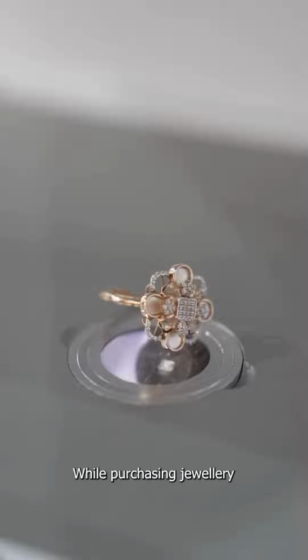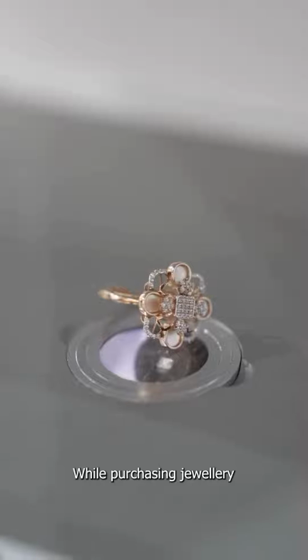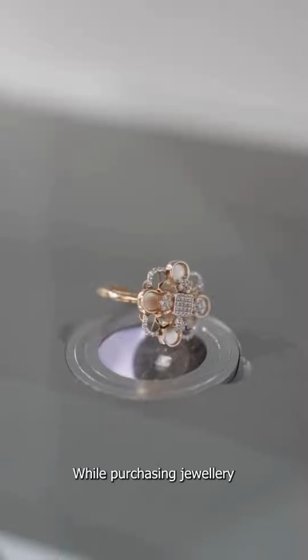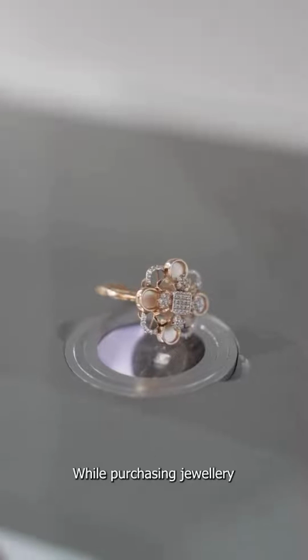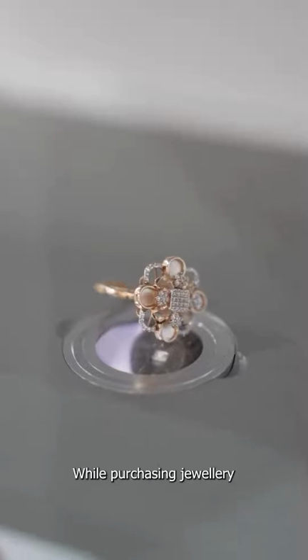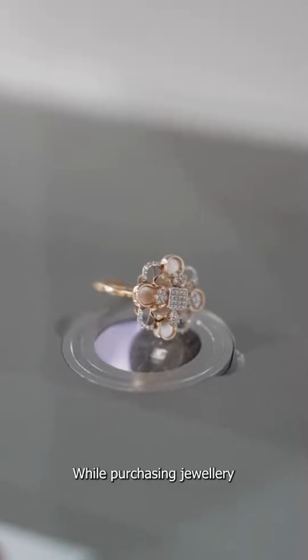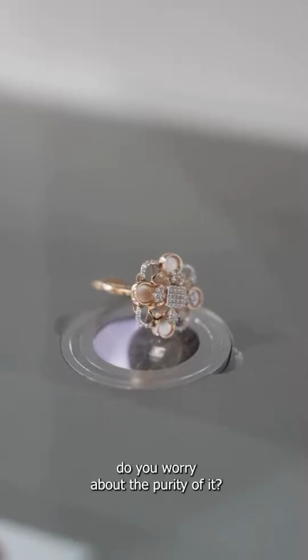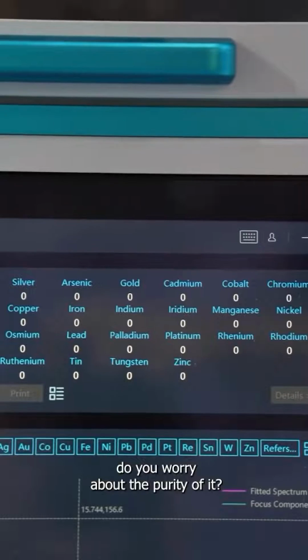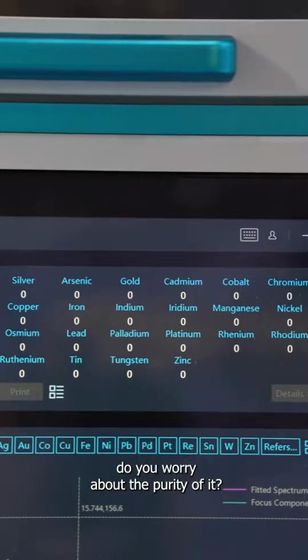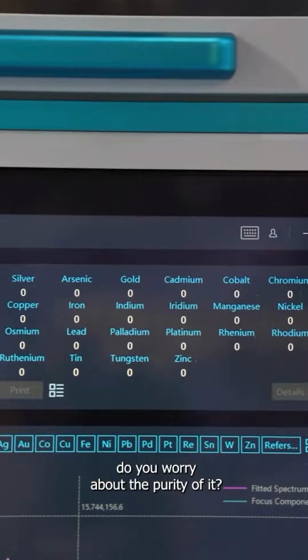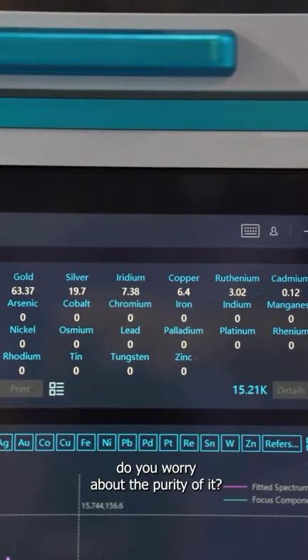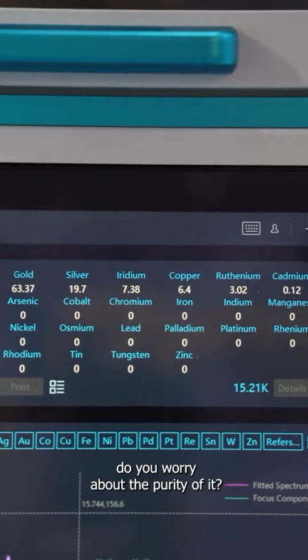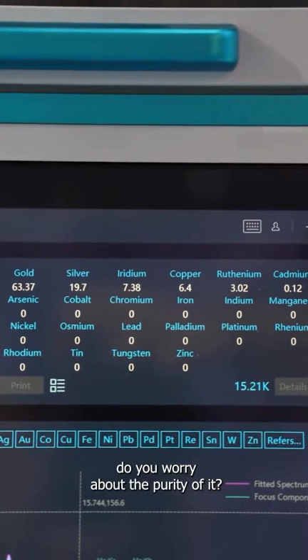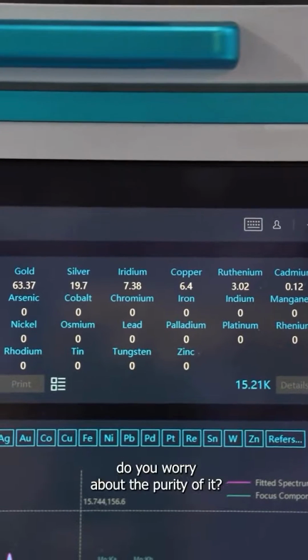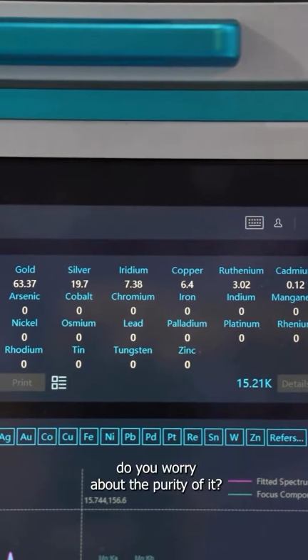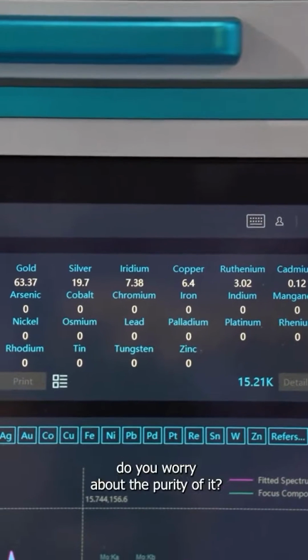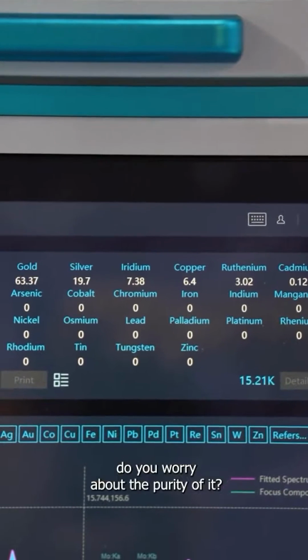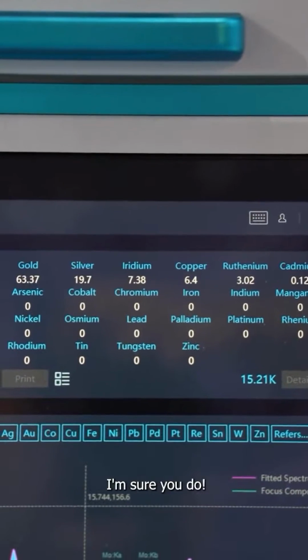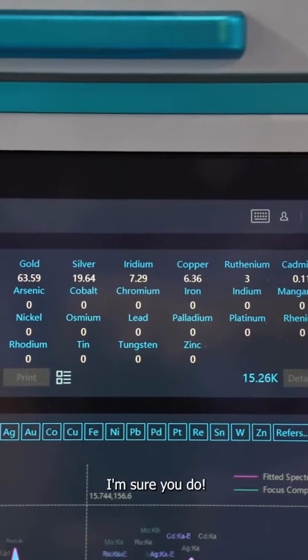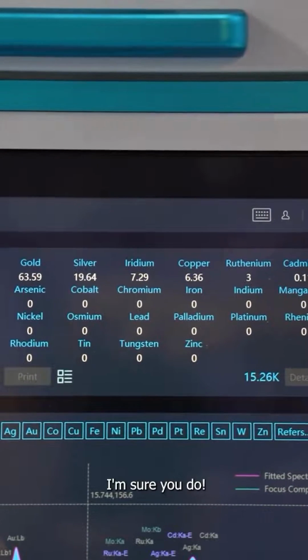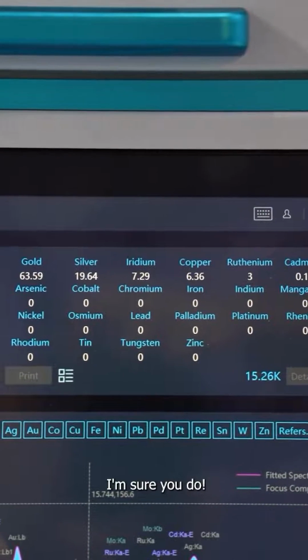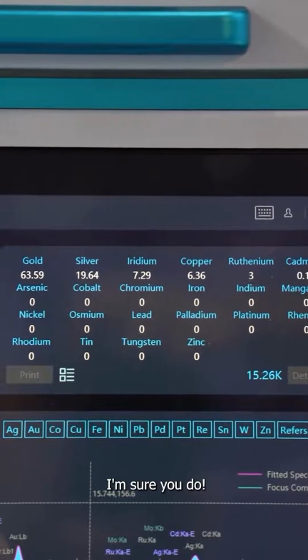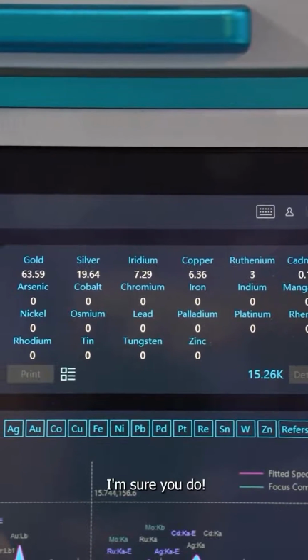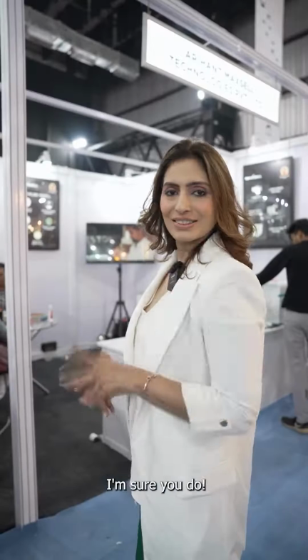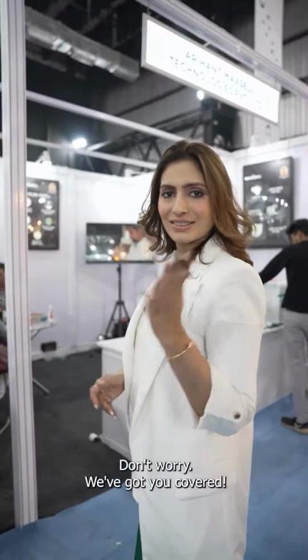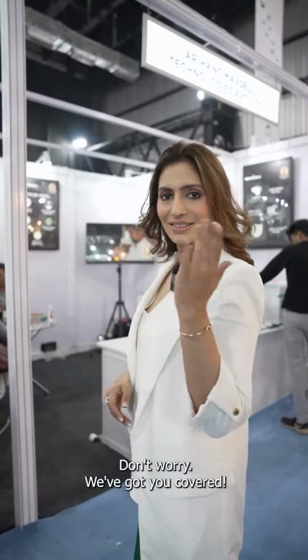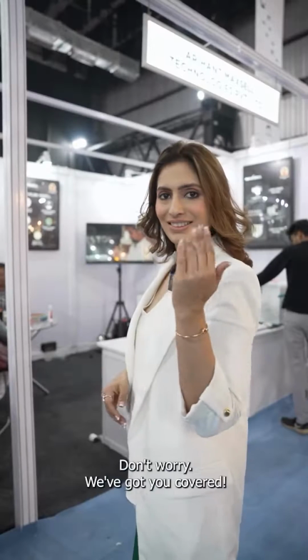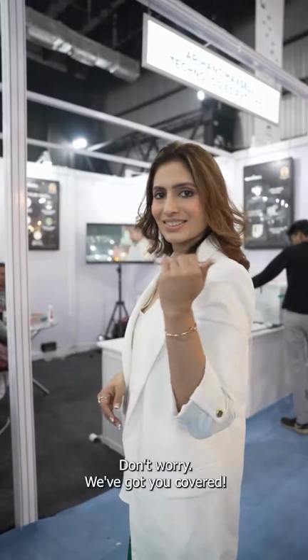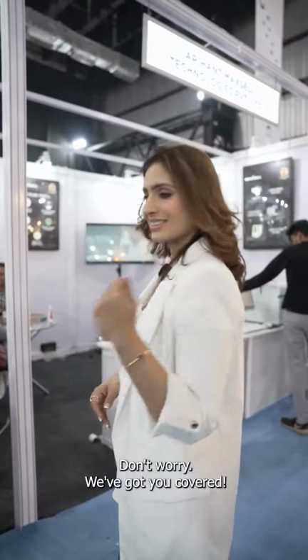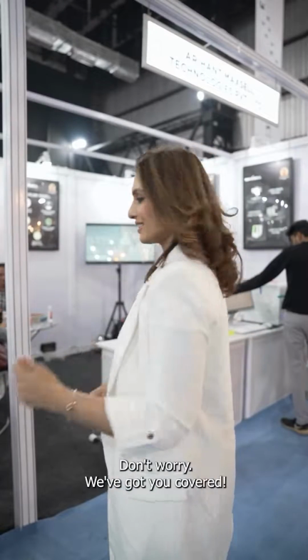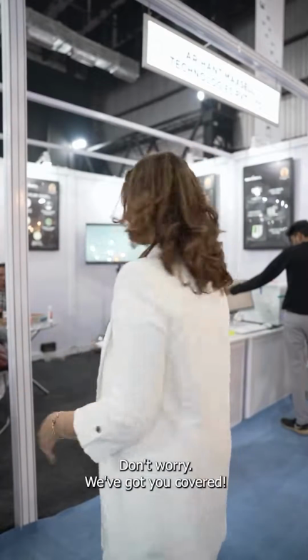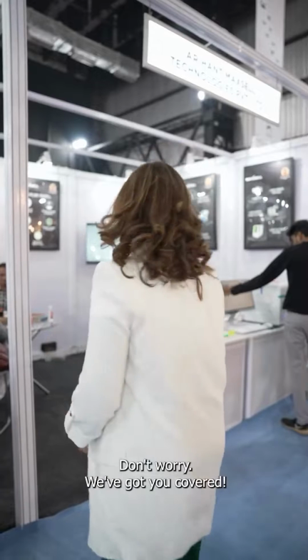While purchasing jewellery, do you worry about the purity of it? I'm sure you do. Don't worry, we've got you covered.